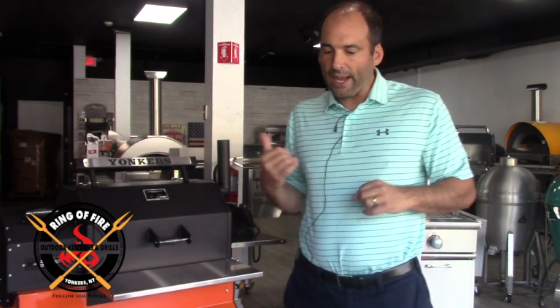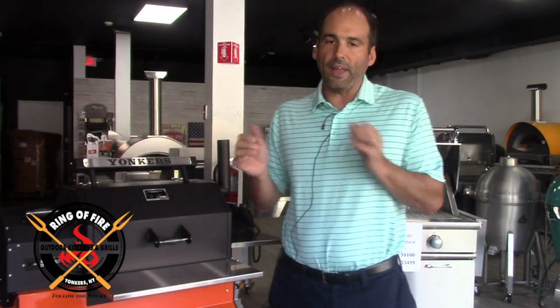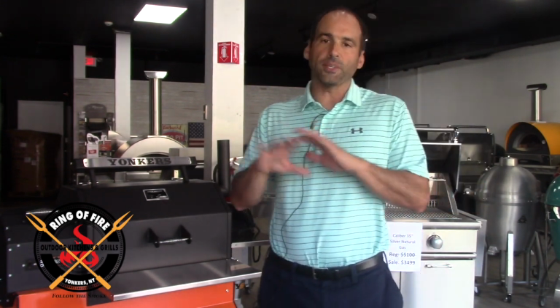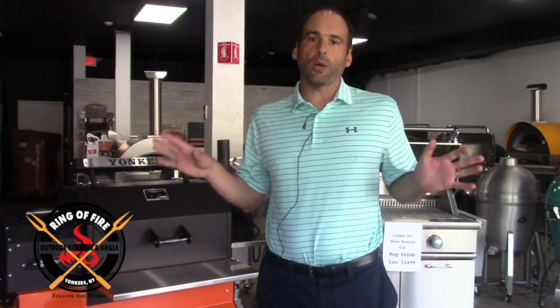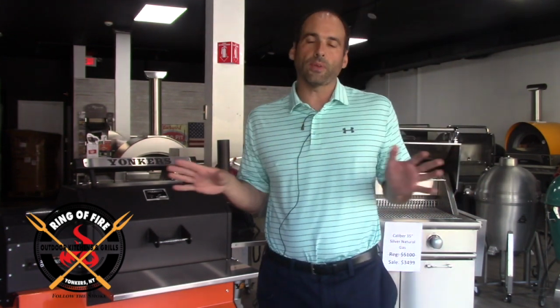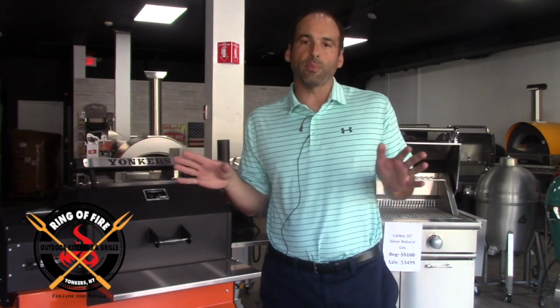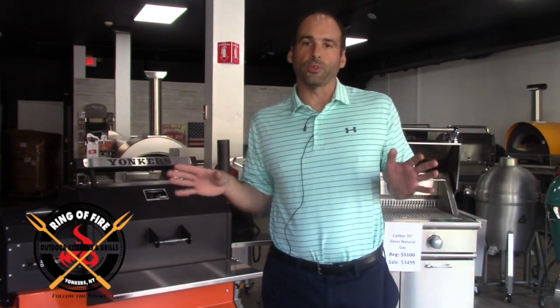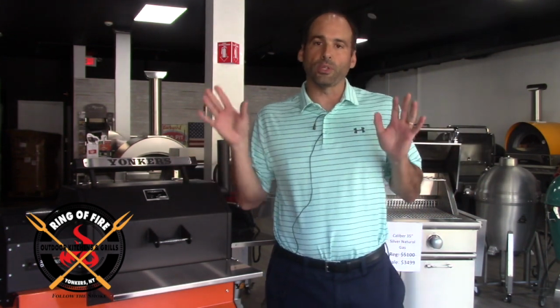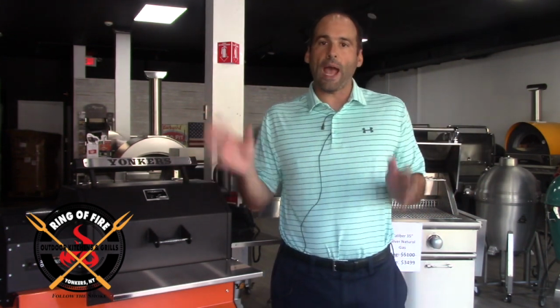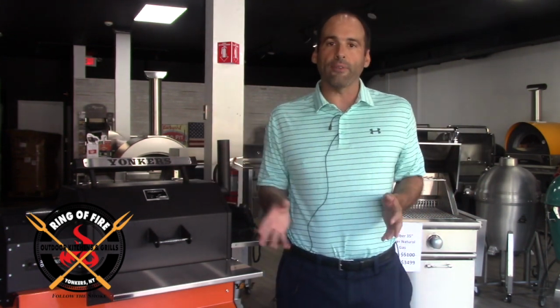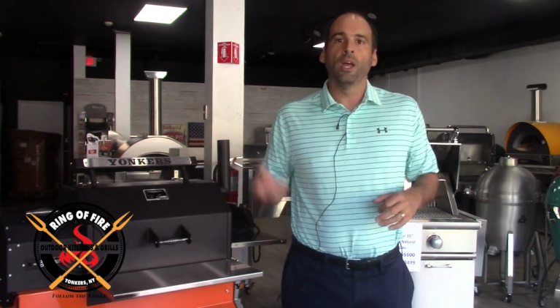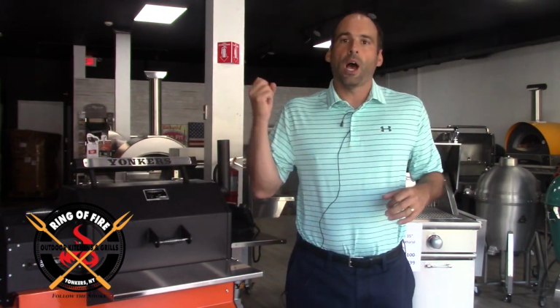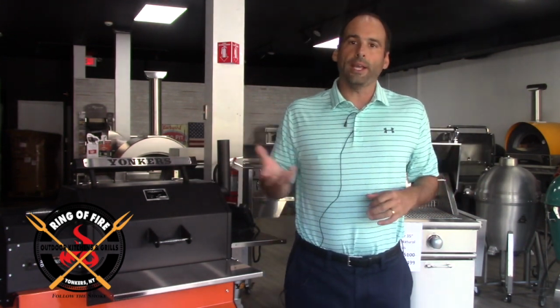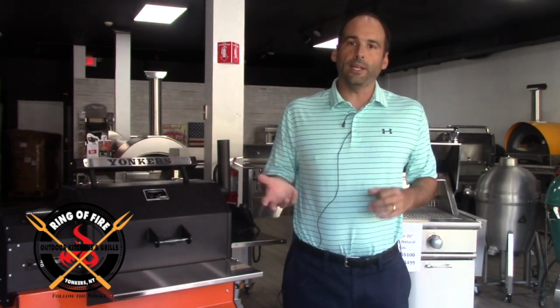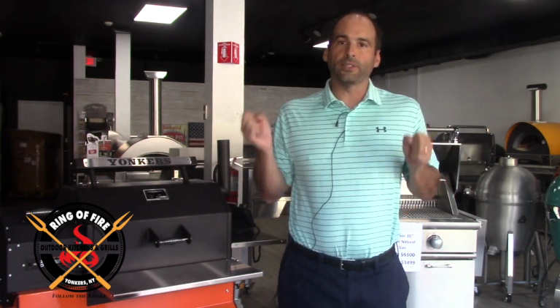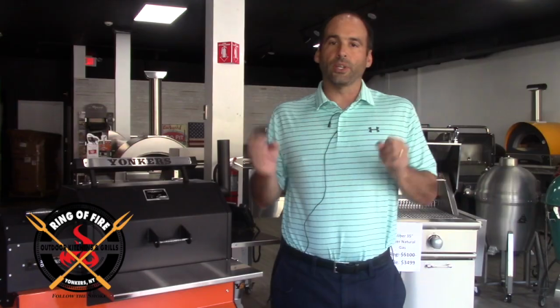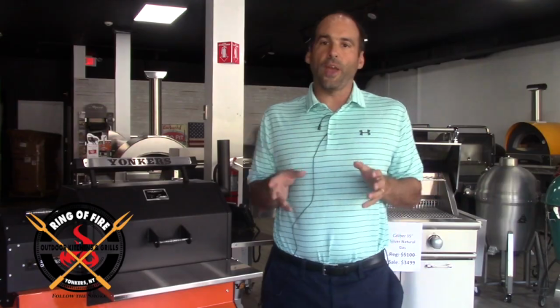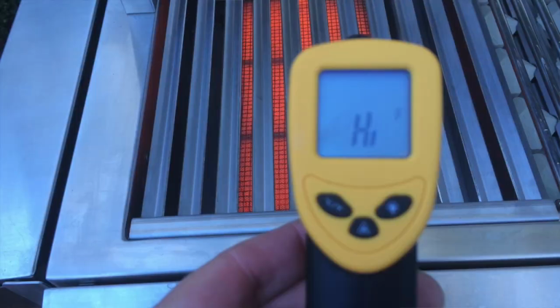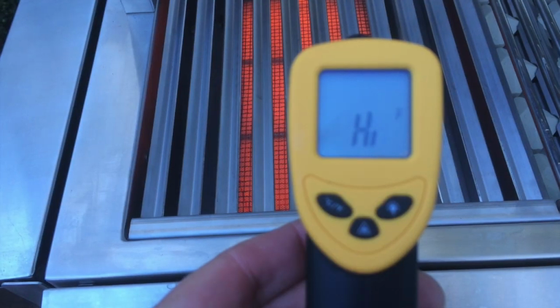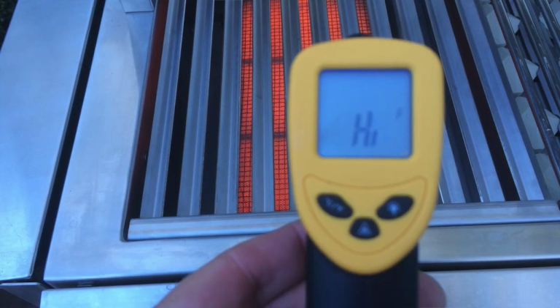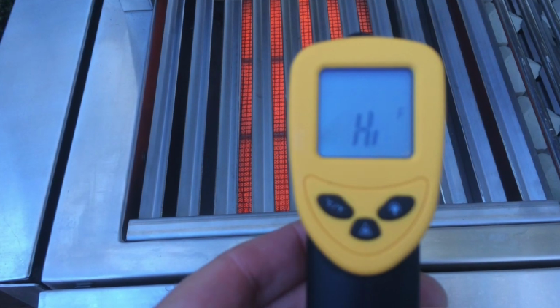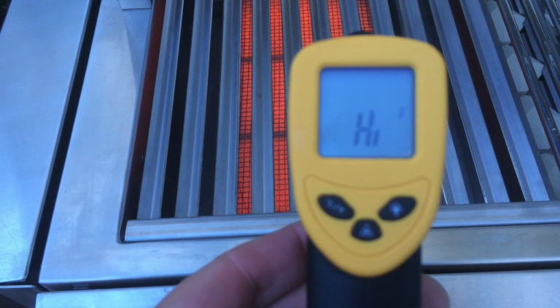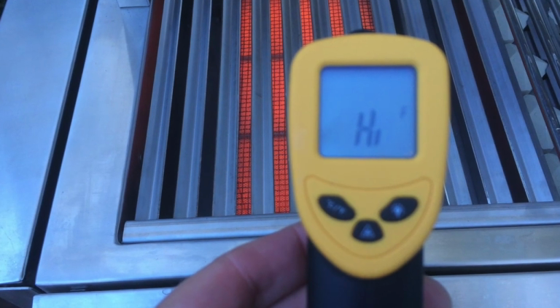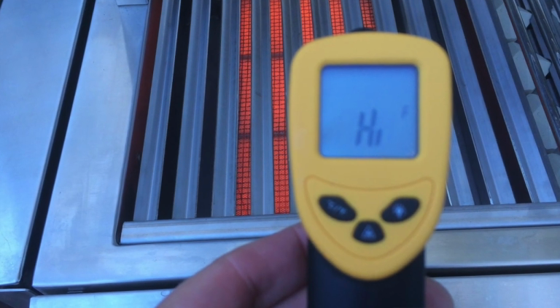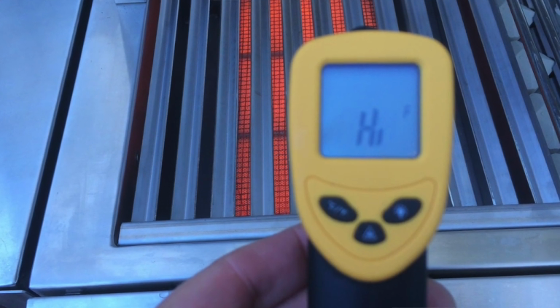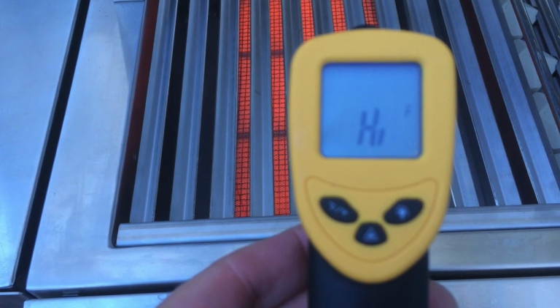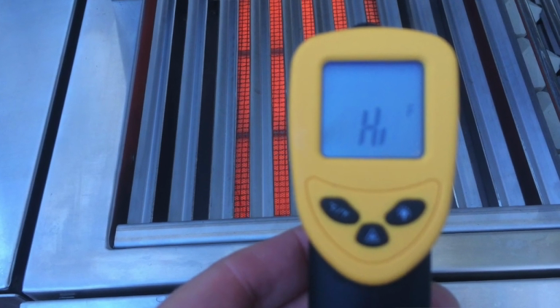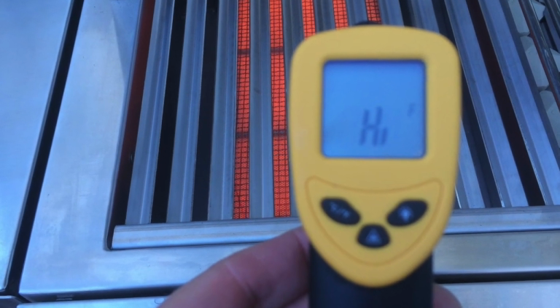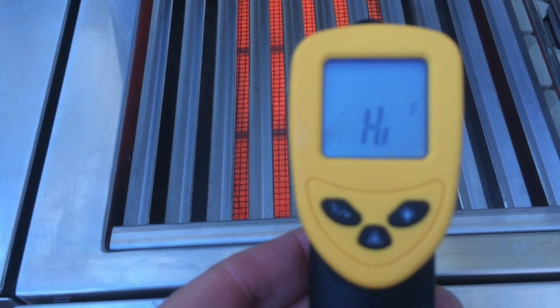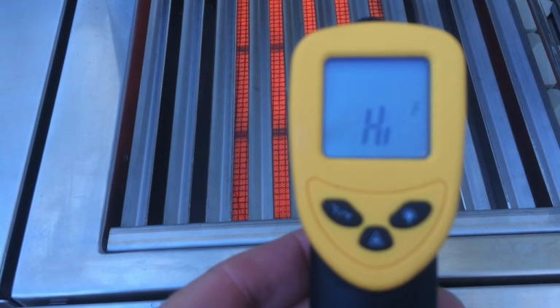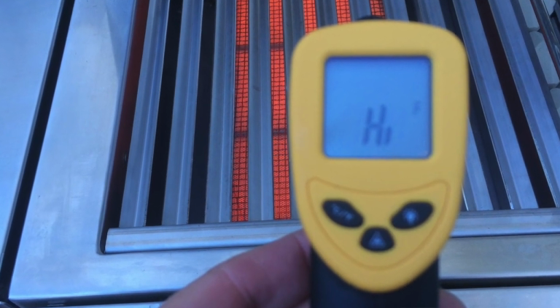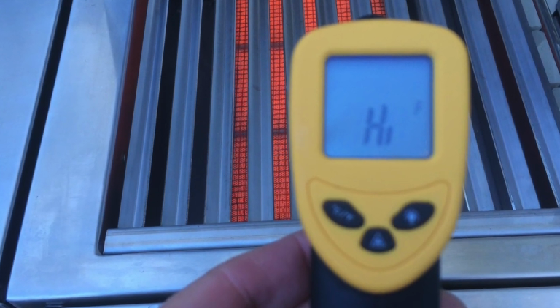And again, that doesn't matter what type of grill you have. High heat is a good thing, but high heat must be monitored.